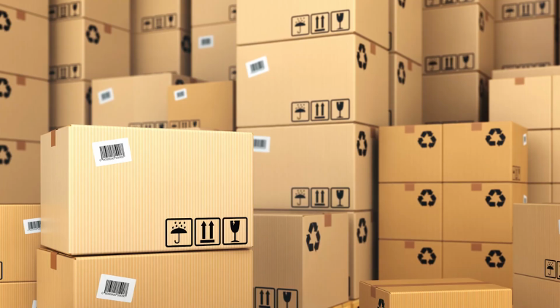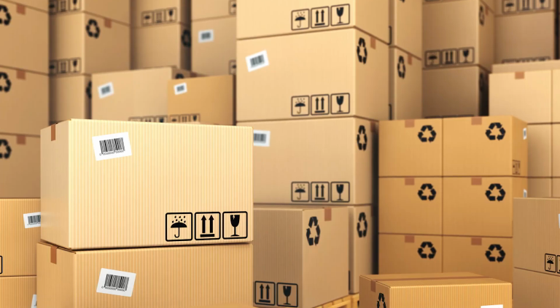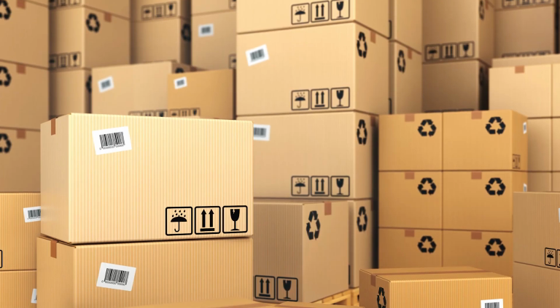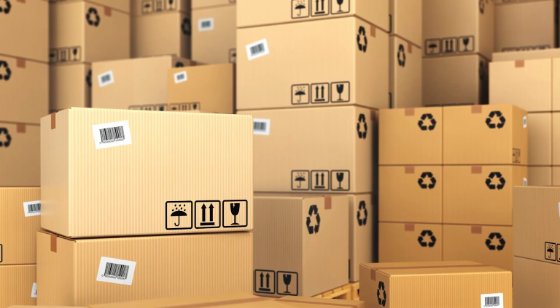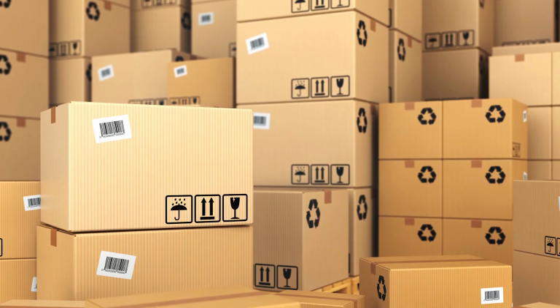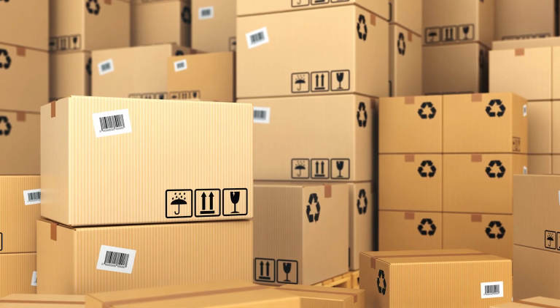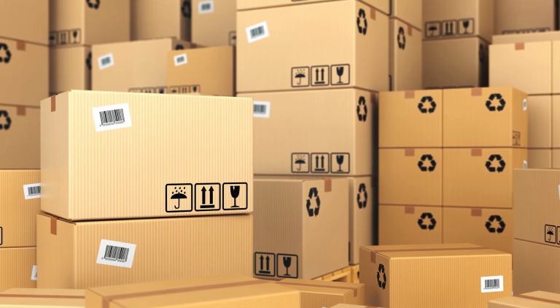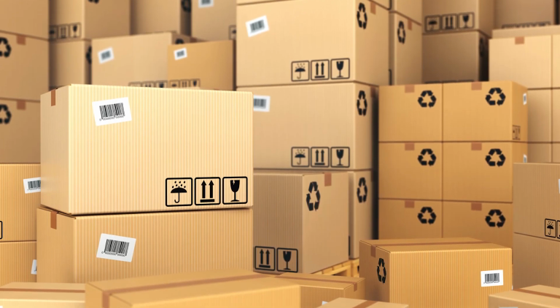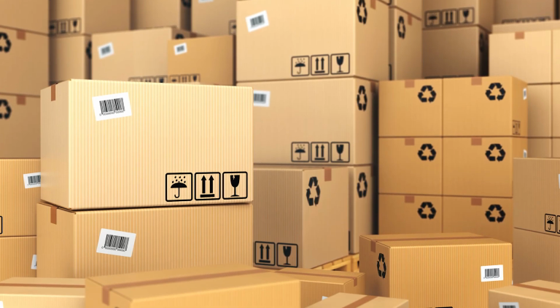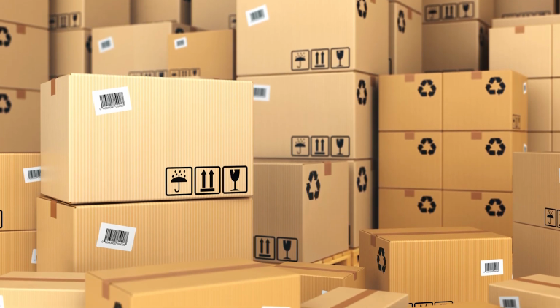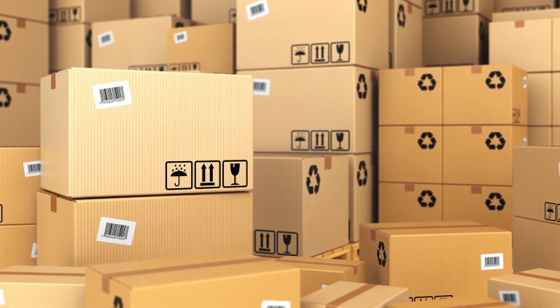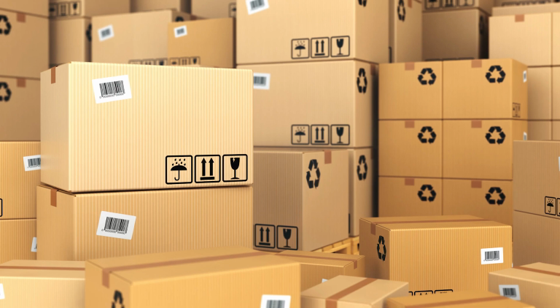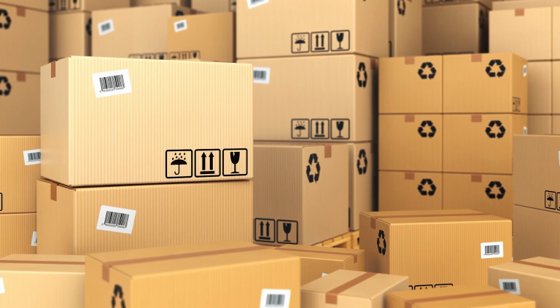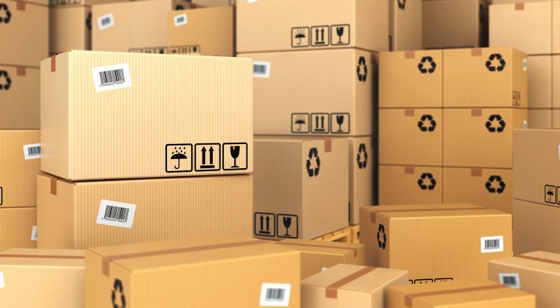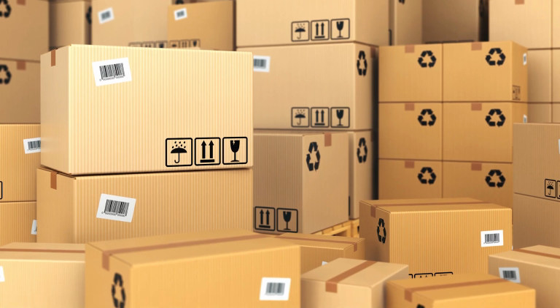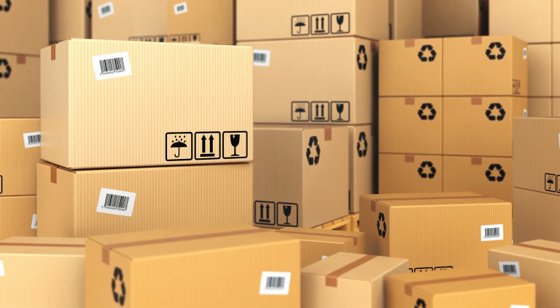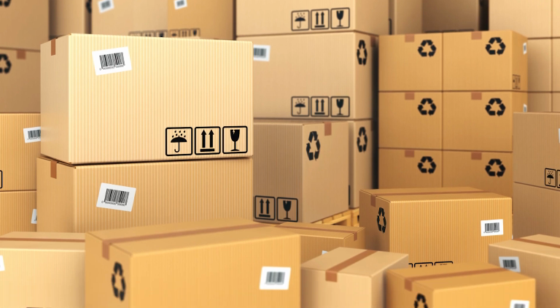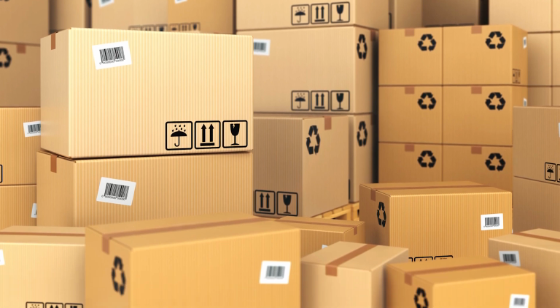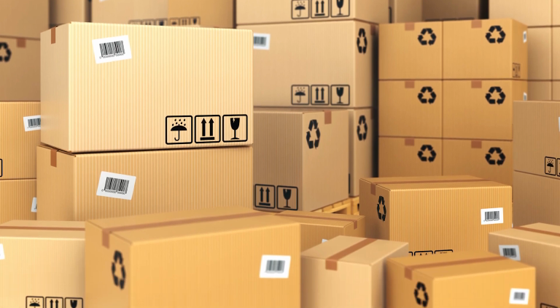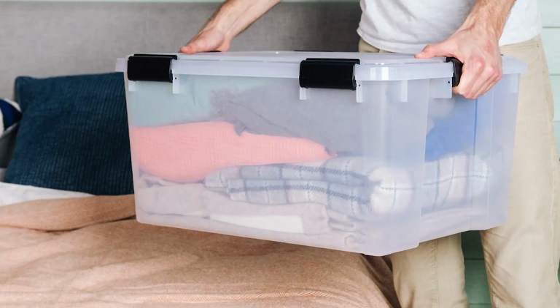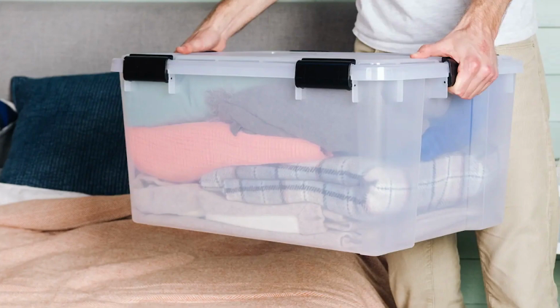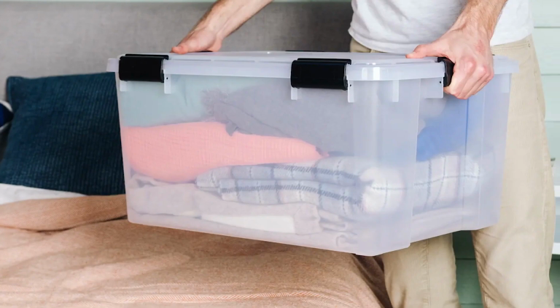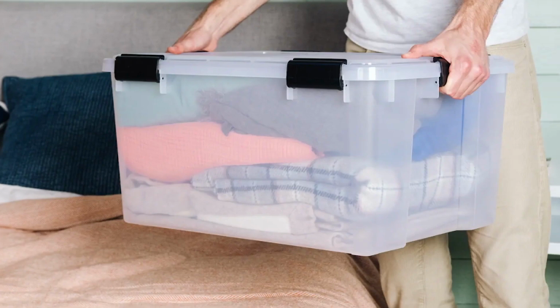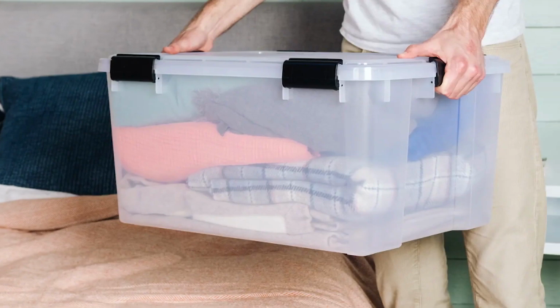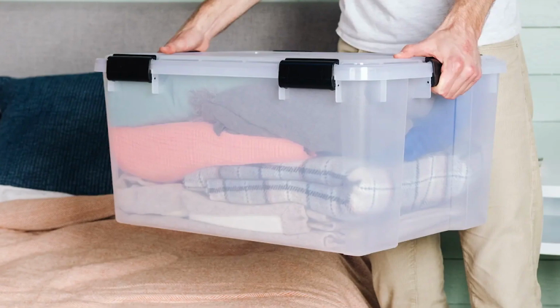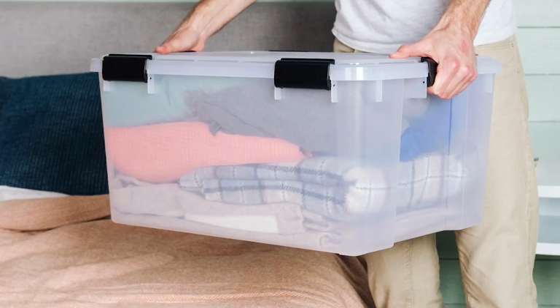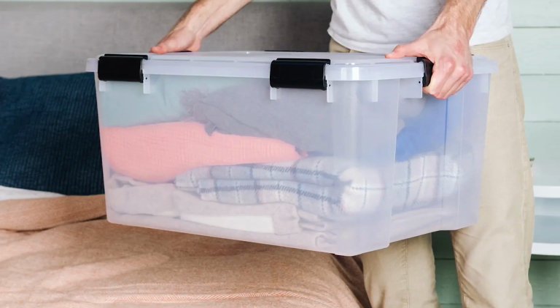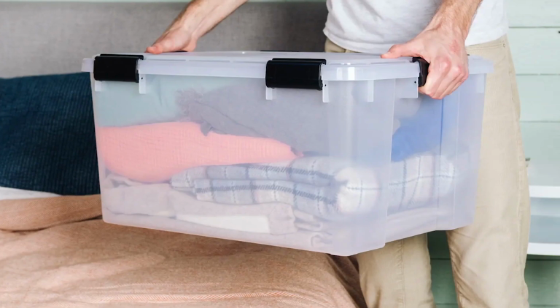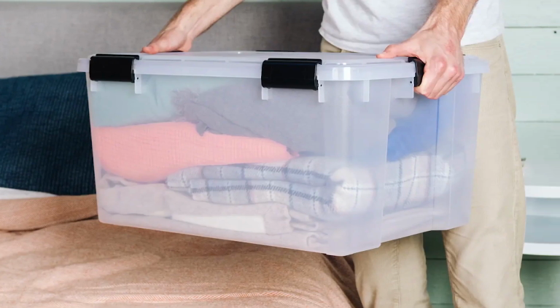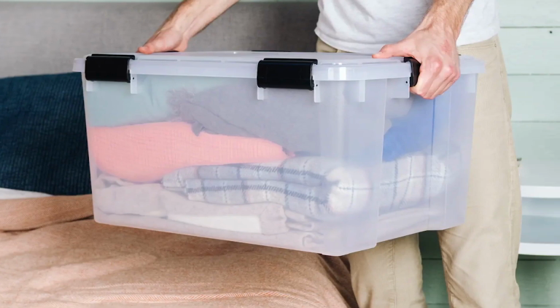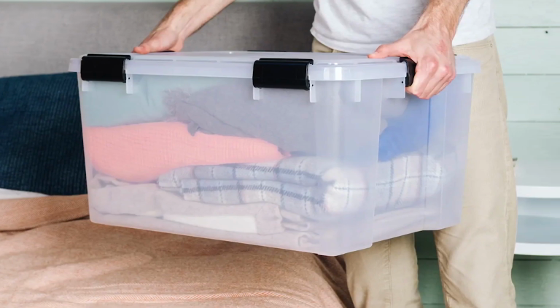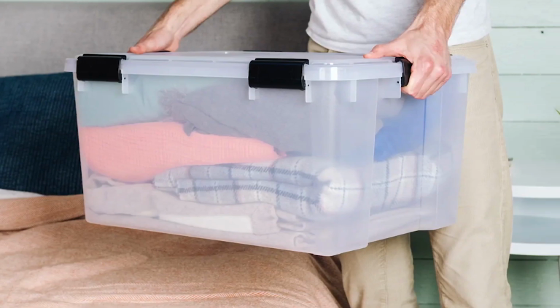While cardboard boxes may be cheaper, they also need to be replaced, unlike plastic bins, which can last much longer.